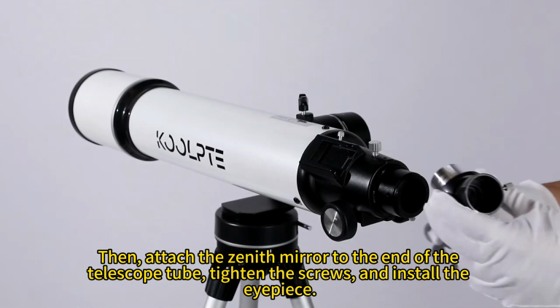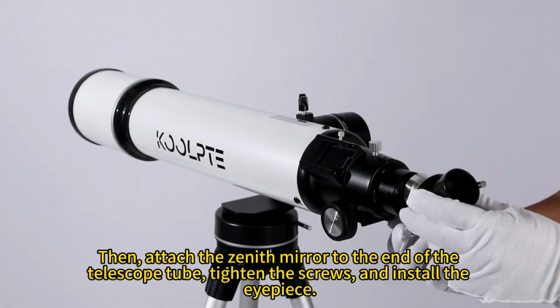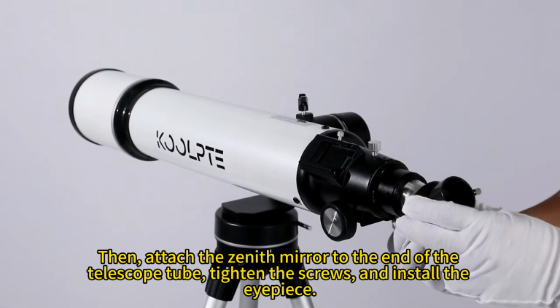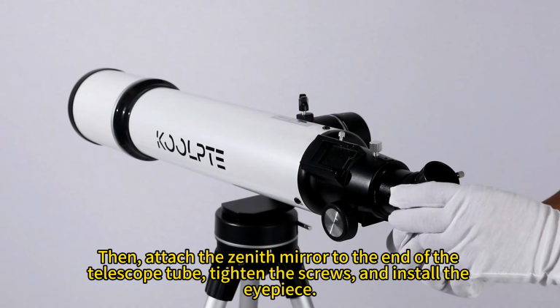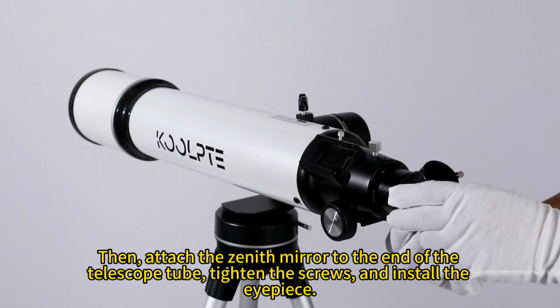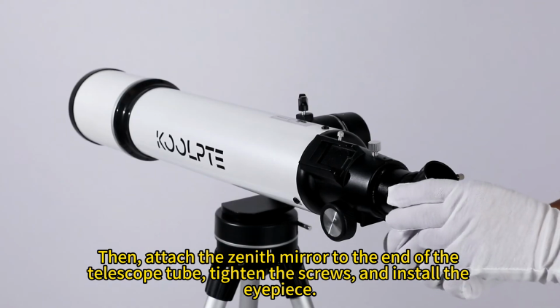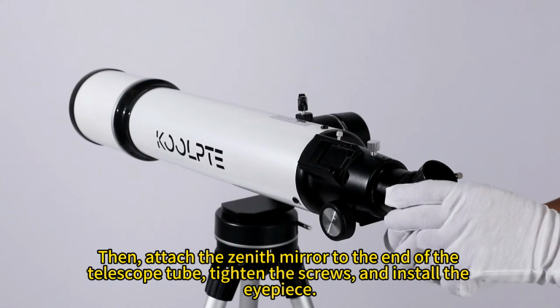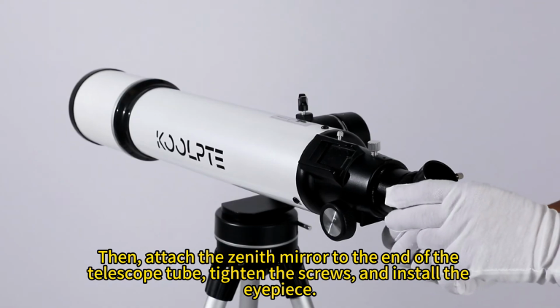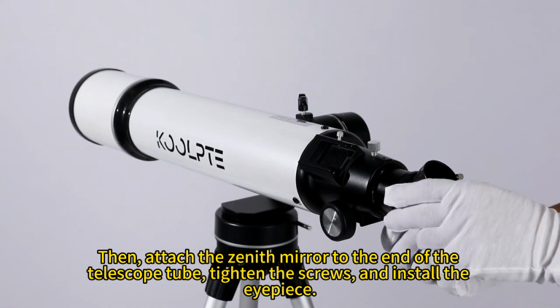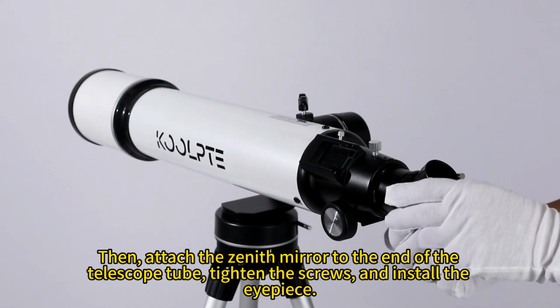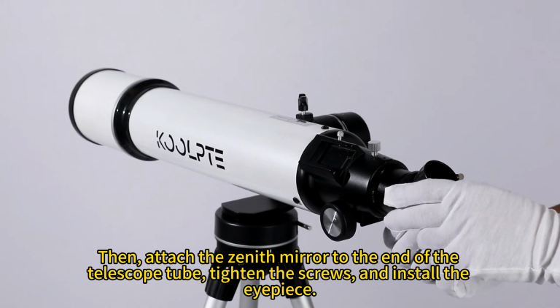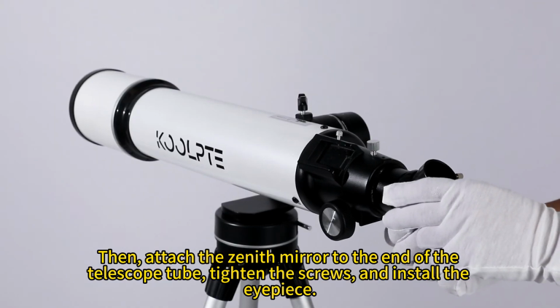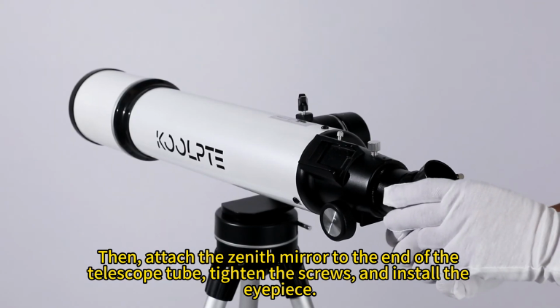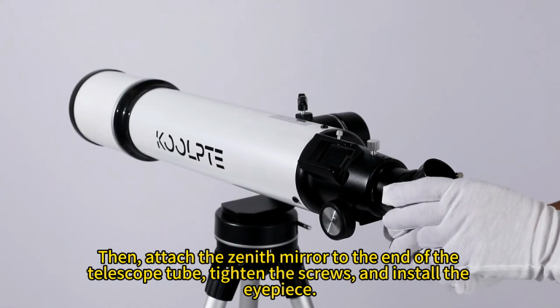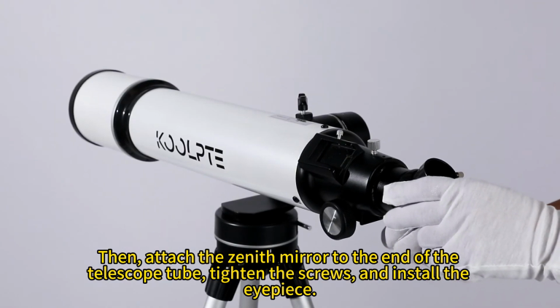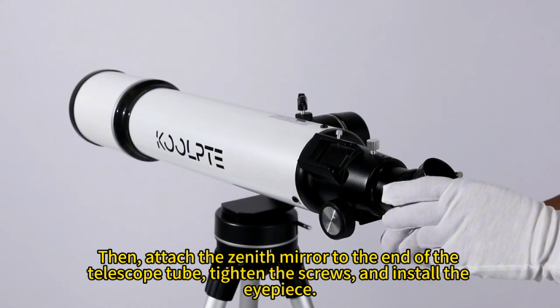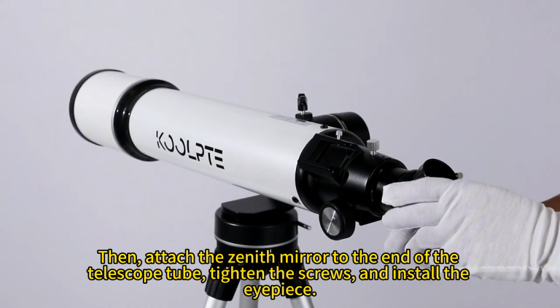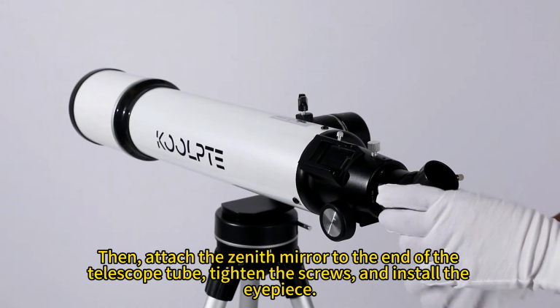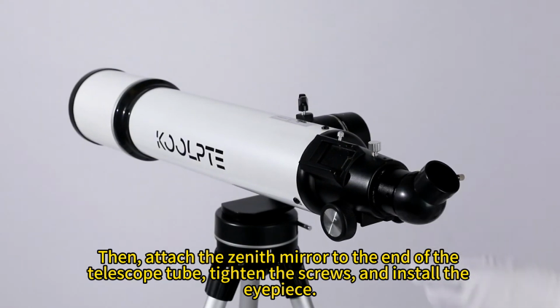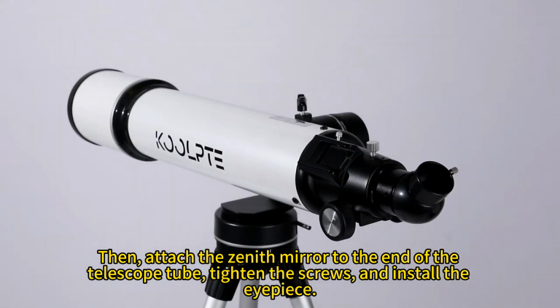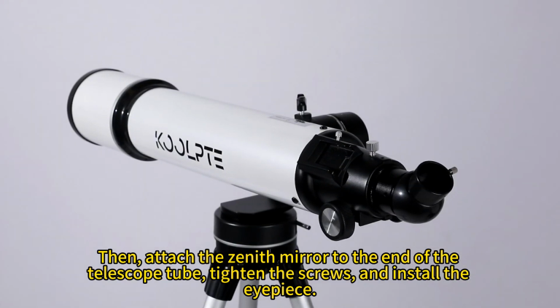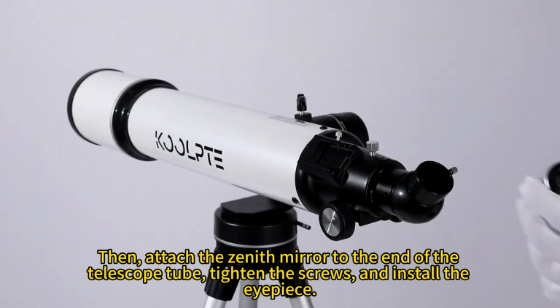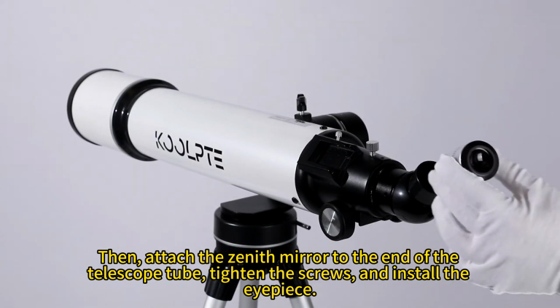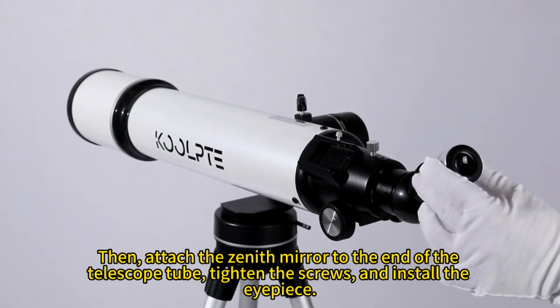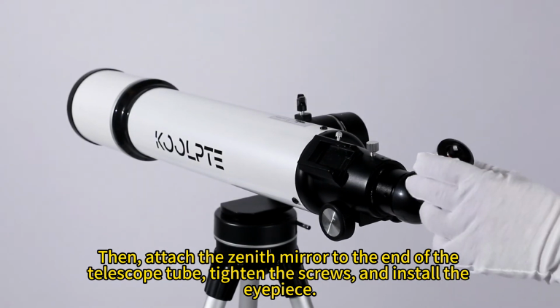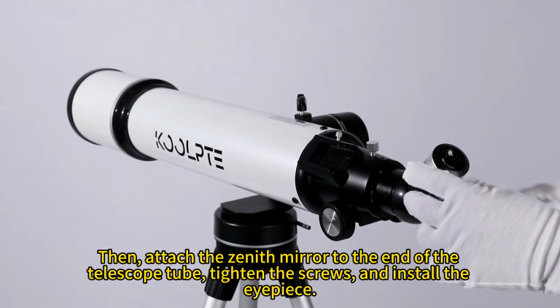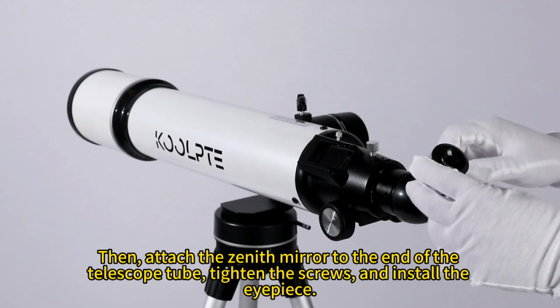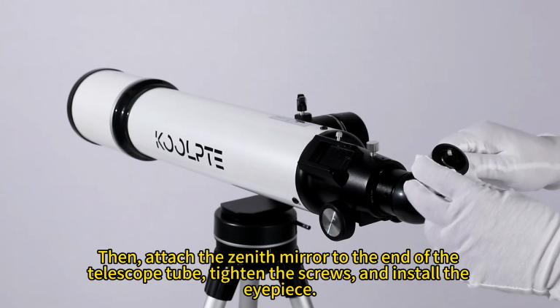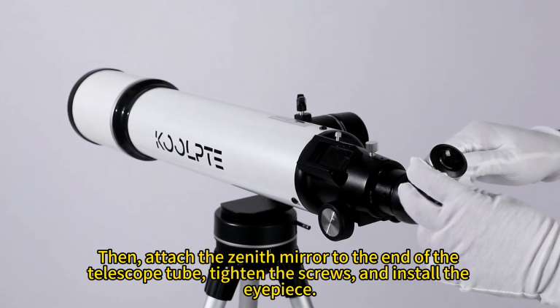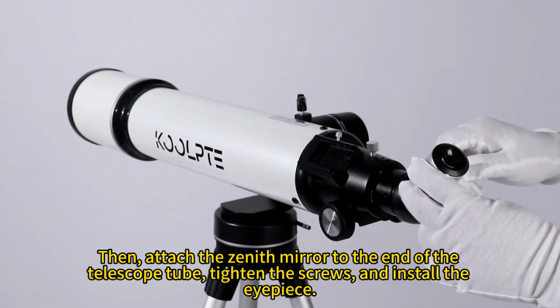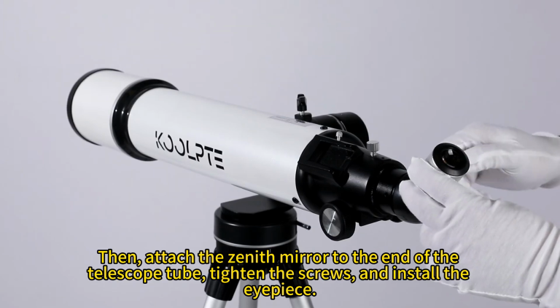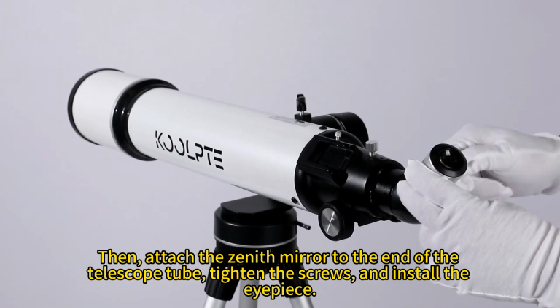Then, attach the Xenoc mirror to the end of the telescope tube, tighten the screws, and install the eyepiece.